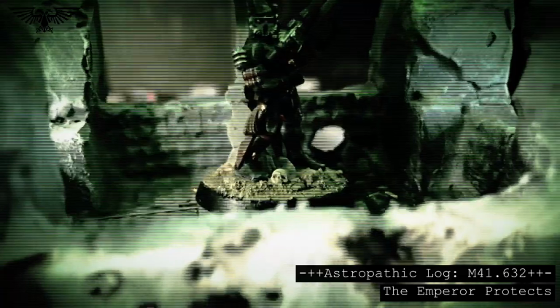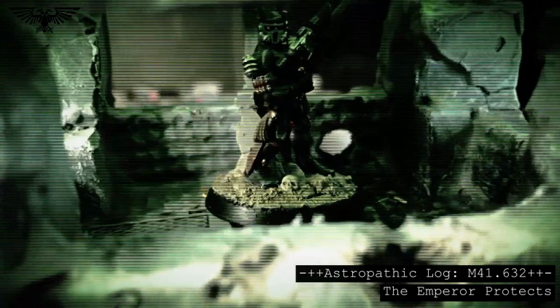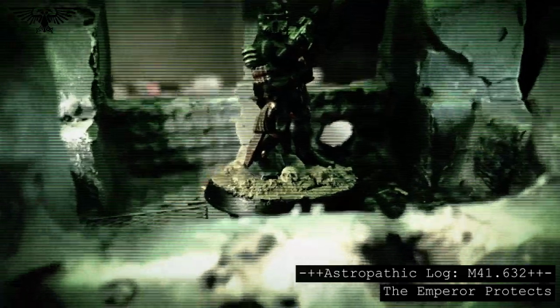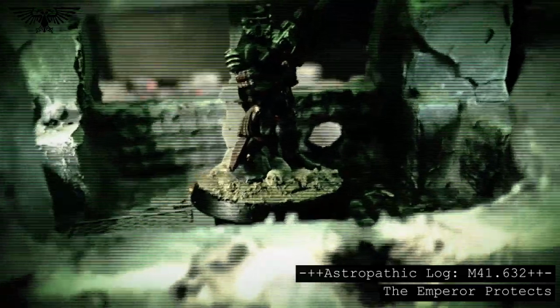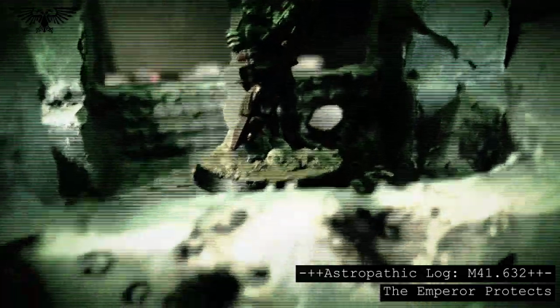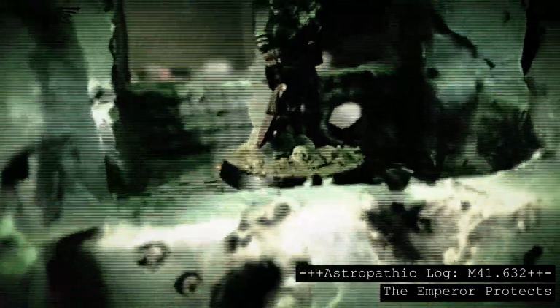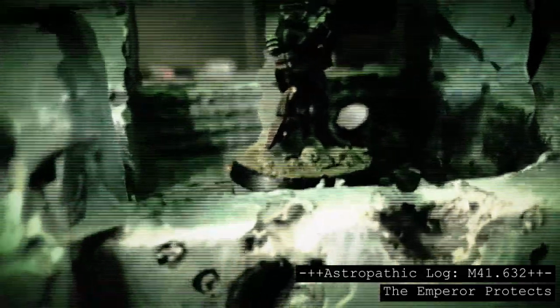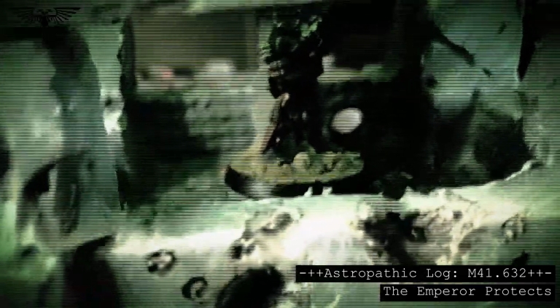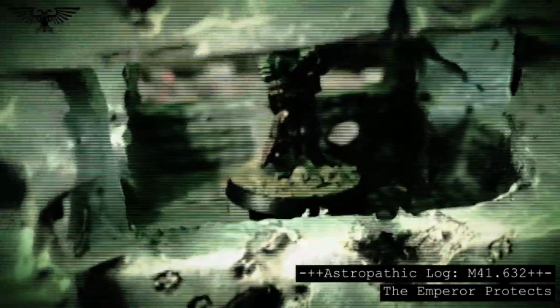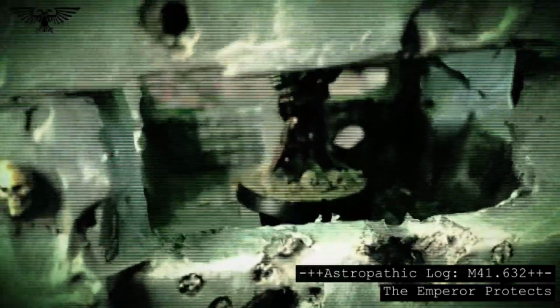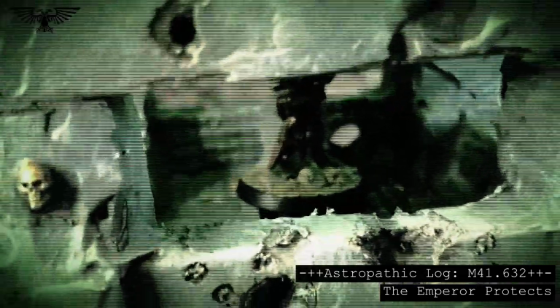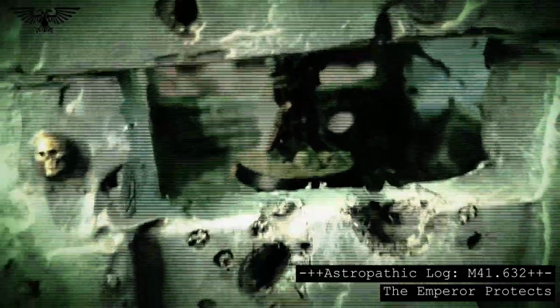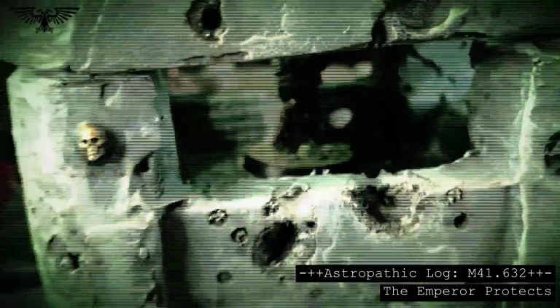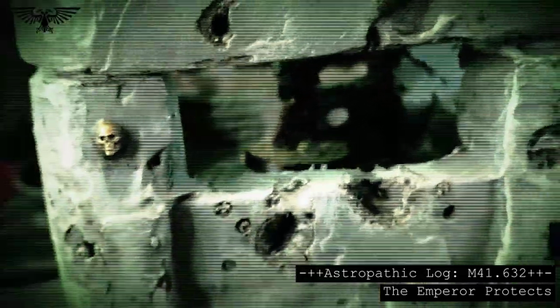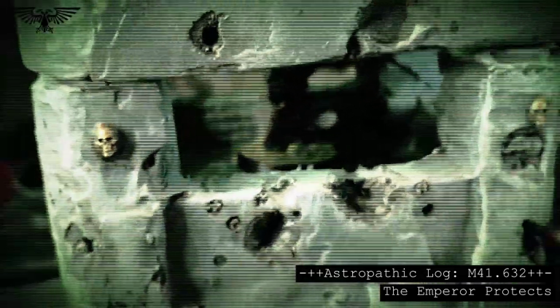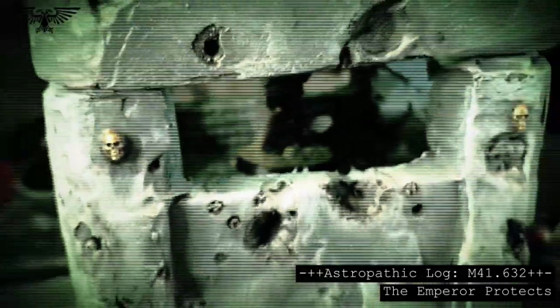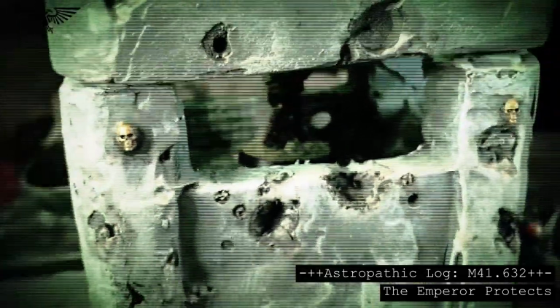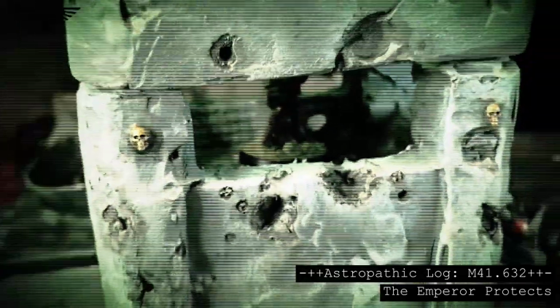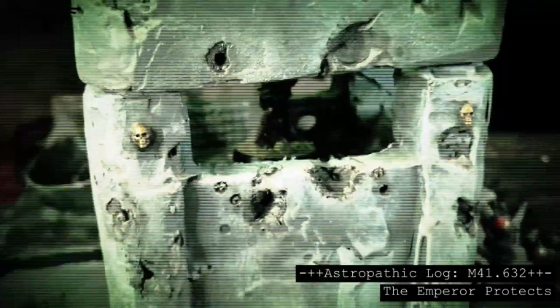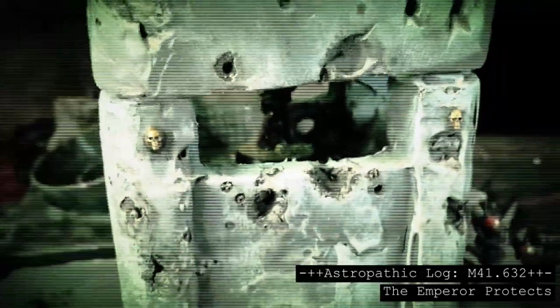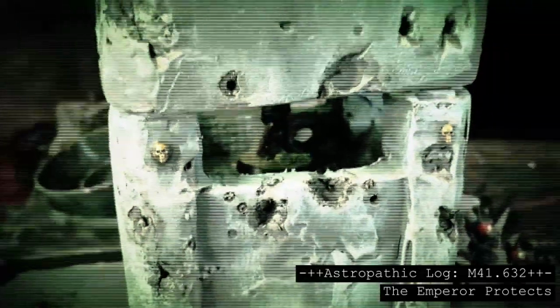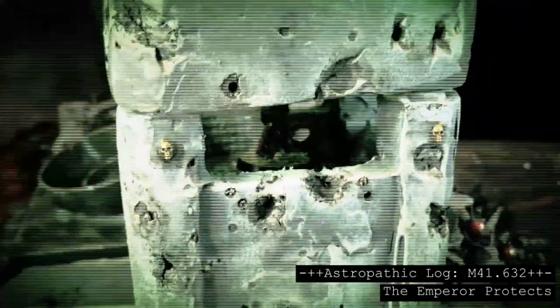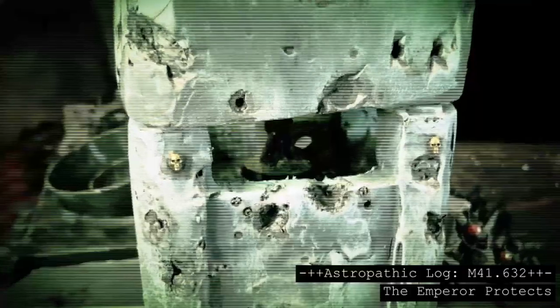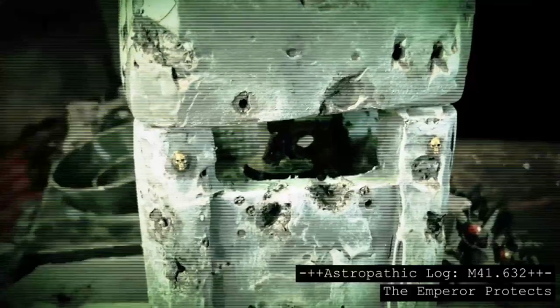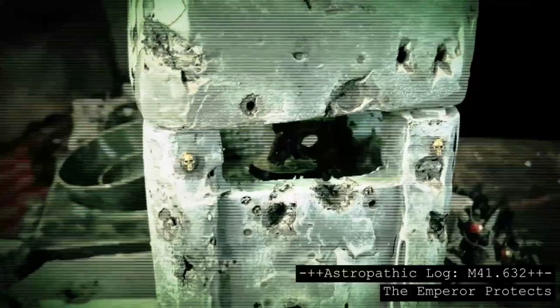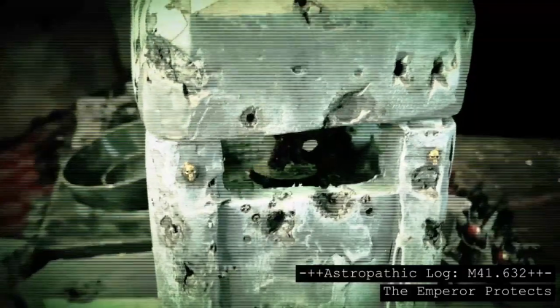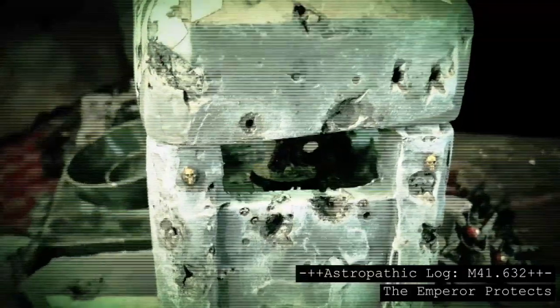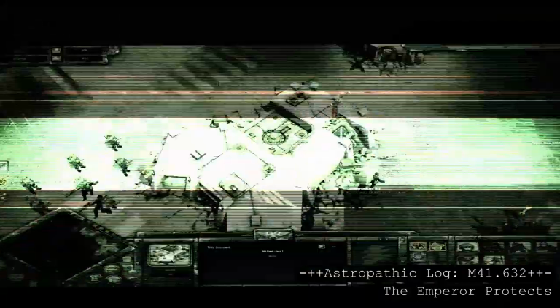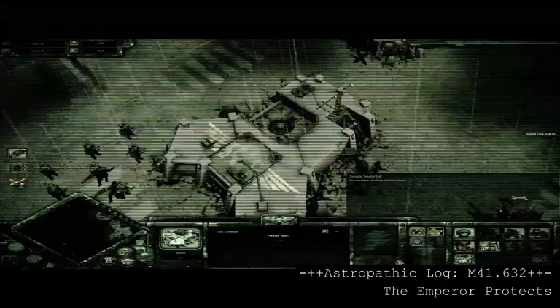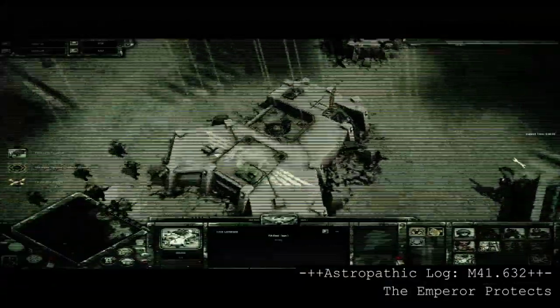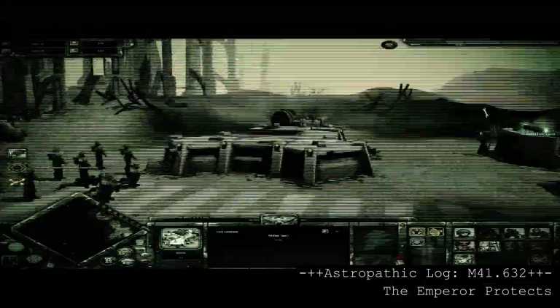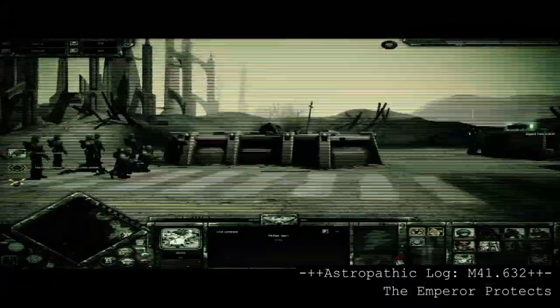The assault is overwhelming, but we must hold out until reinforcements arrive, or die in the attempt.